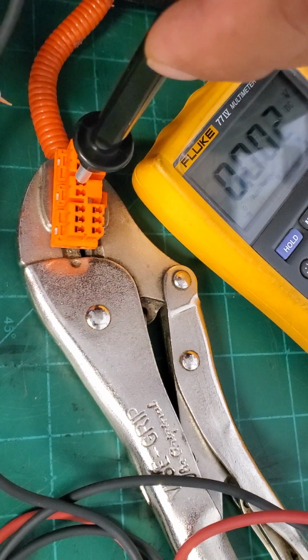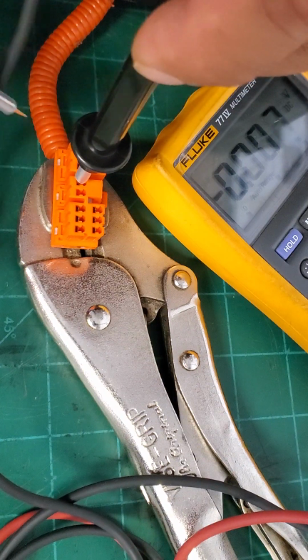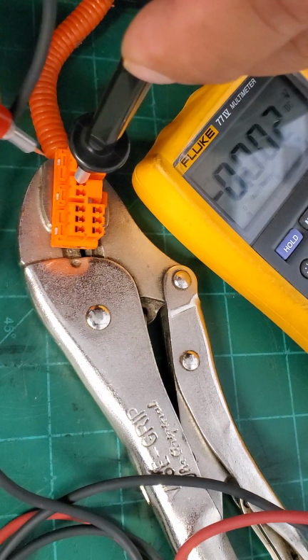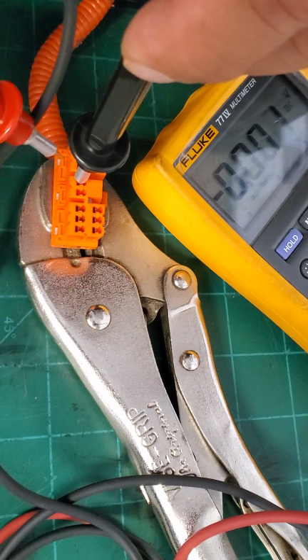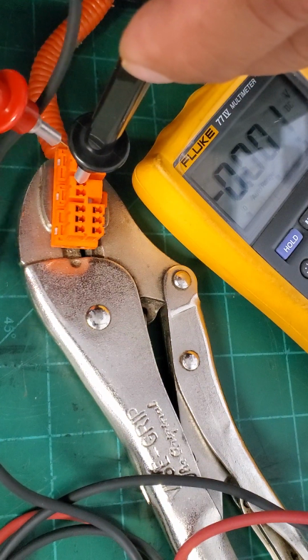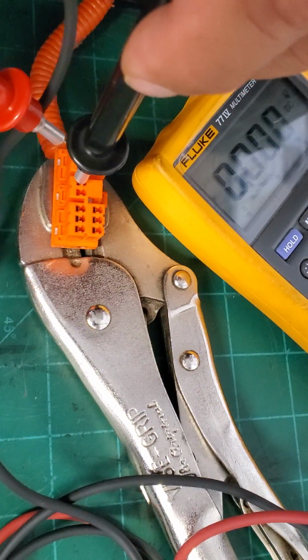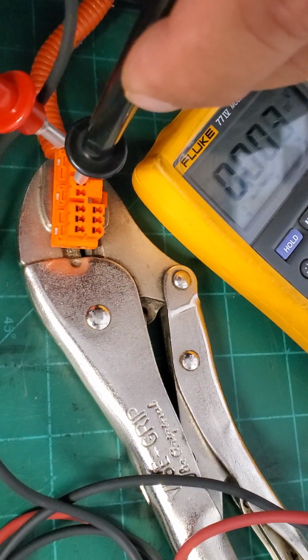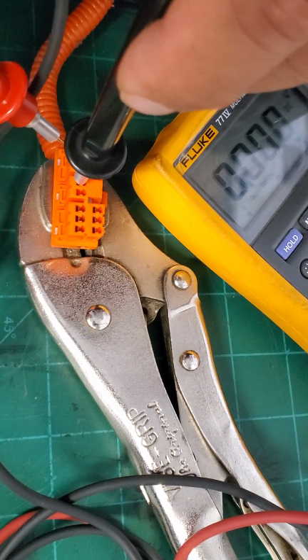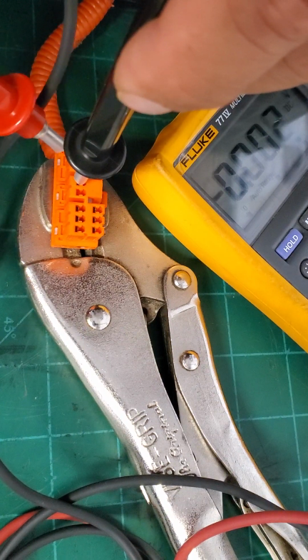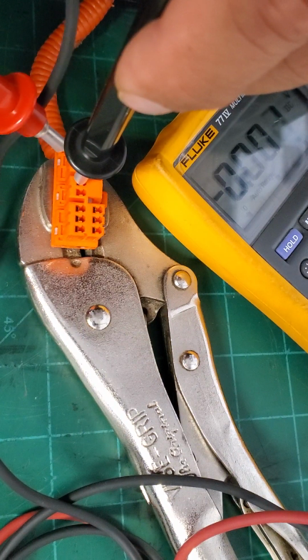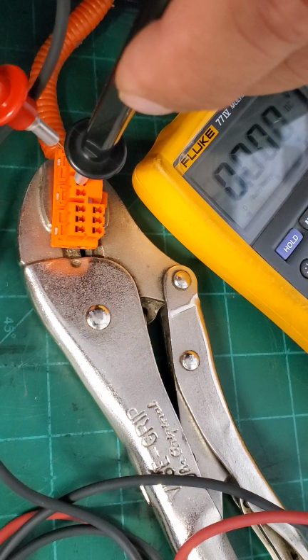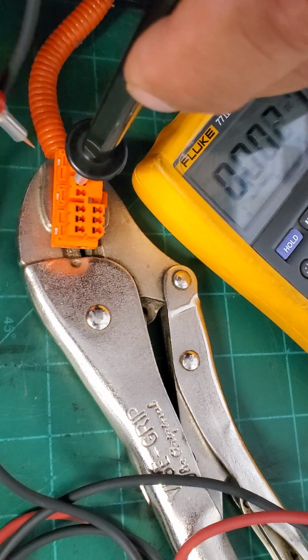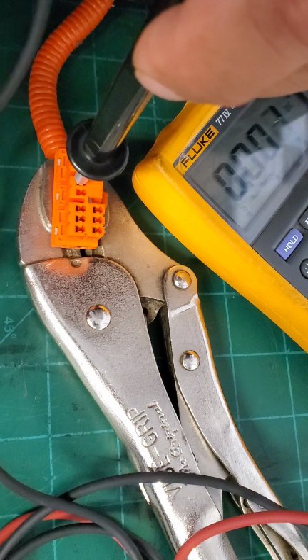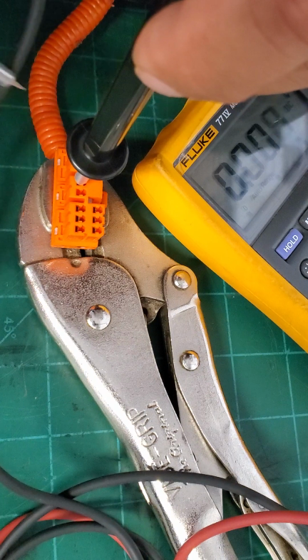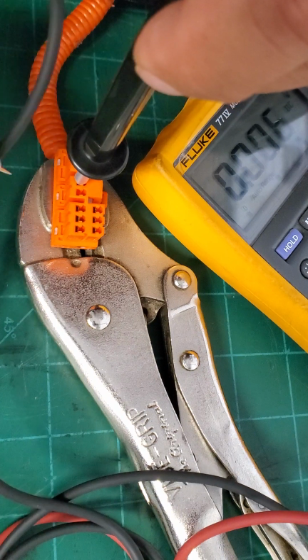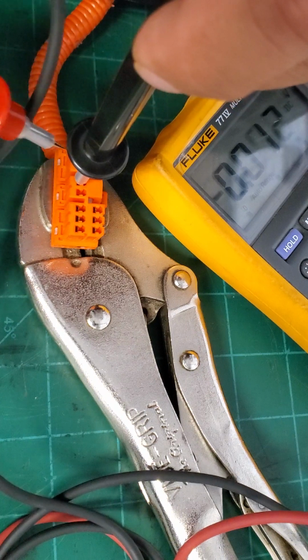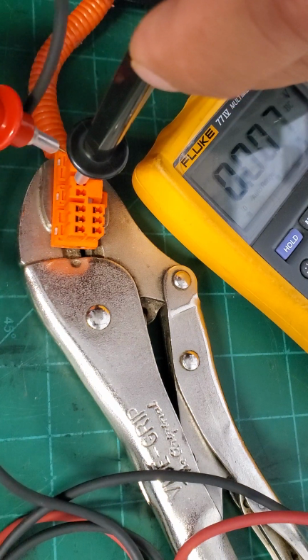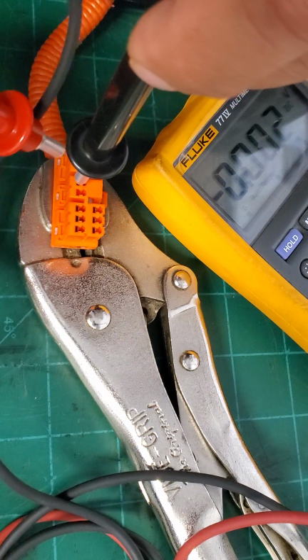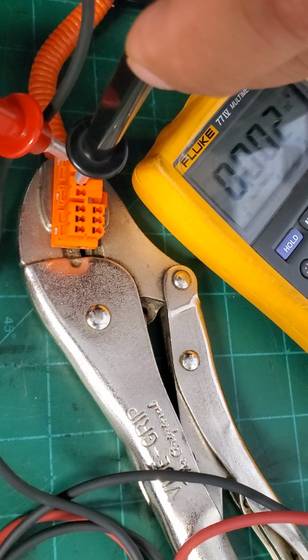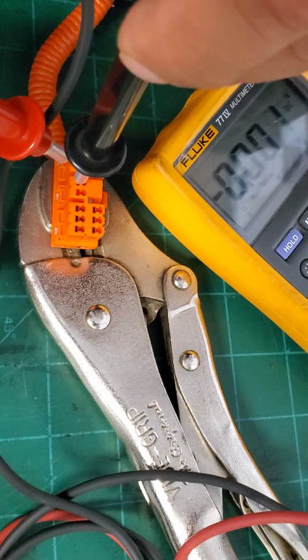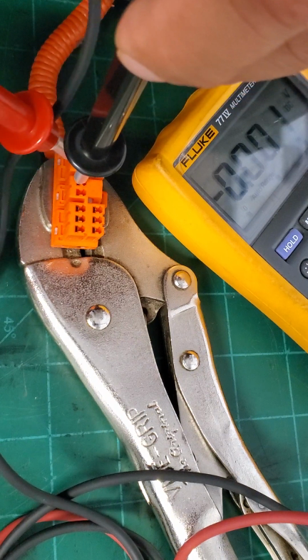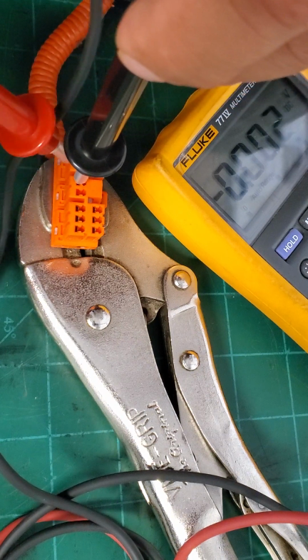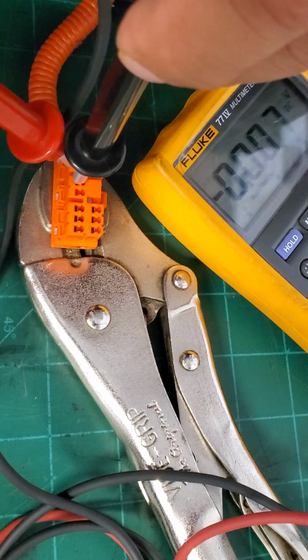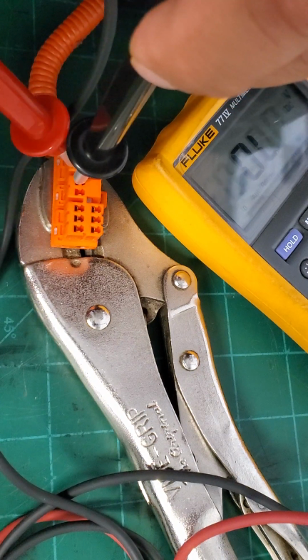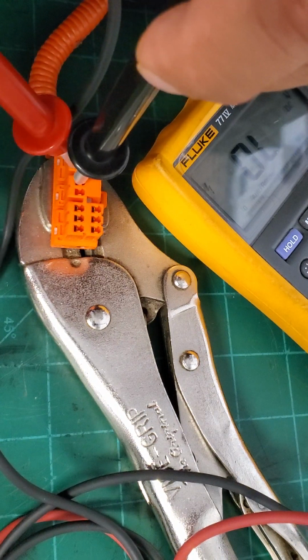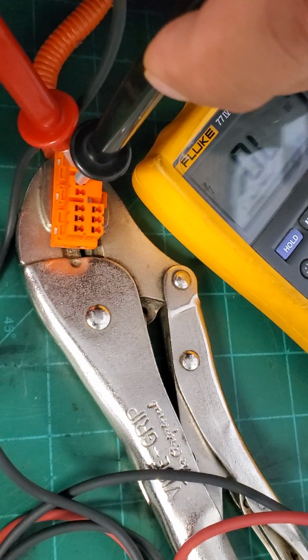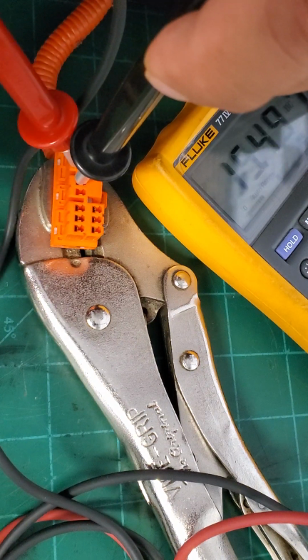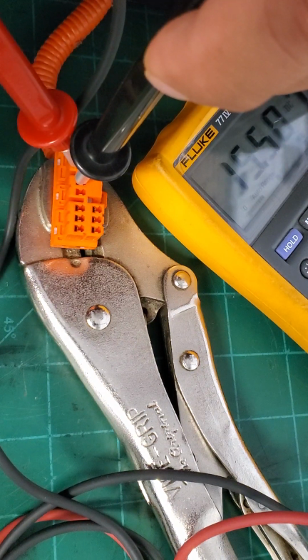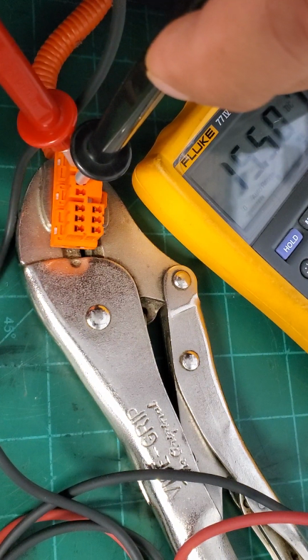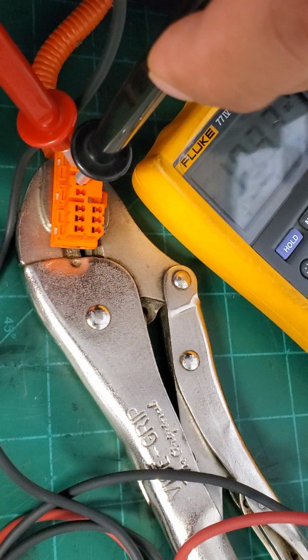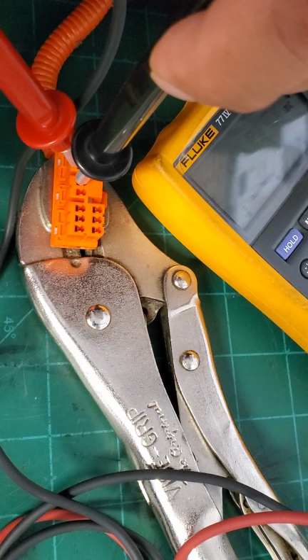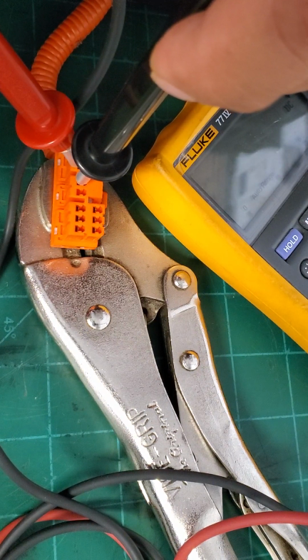Moving the multimeter to the next block and probing in.